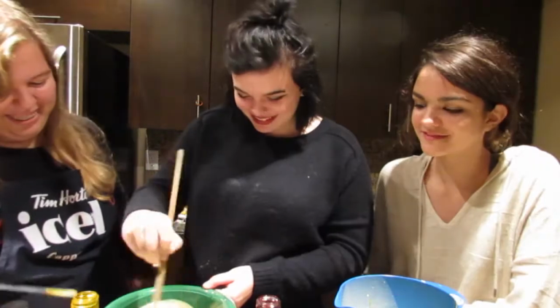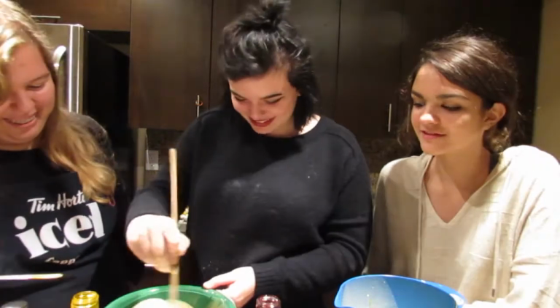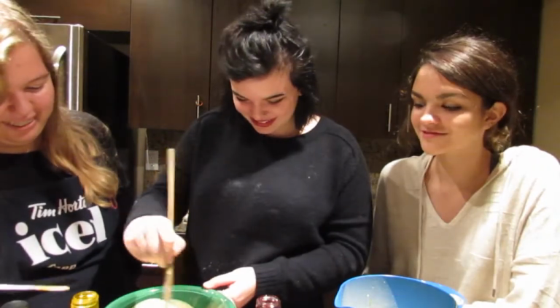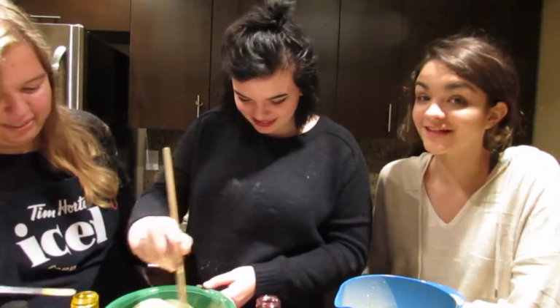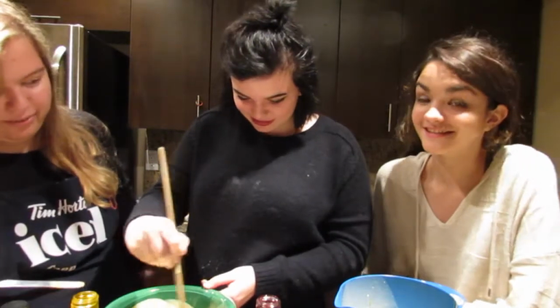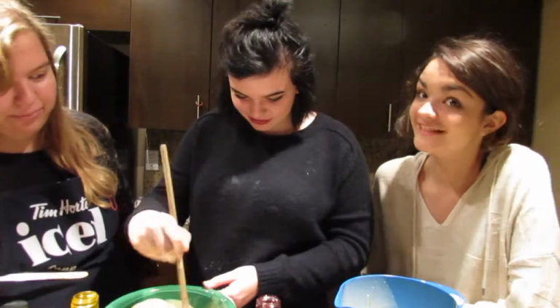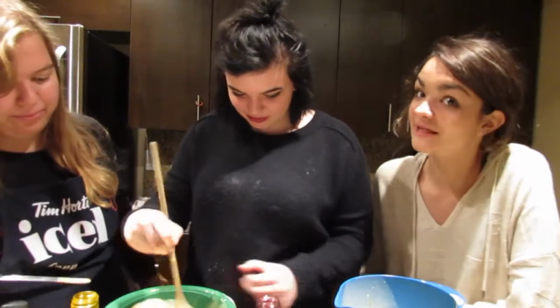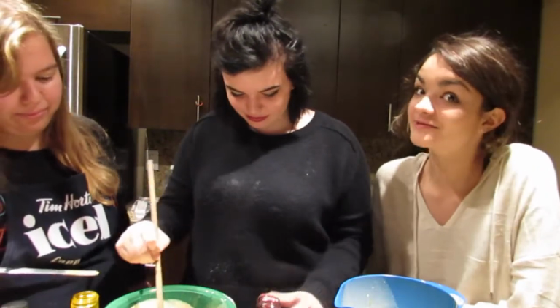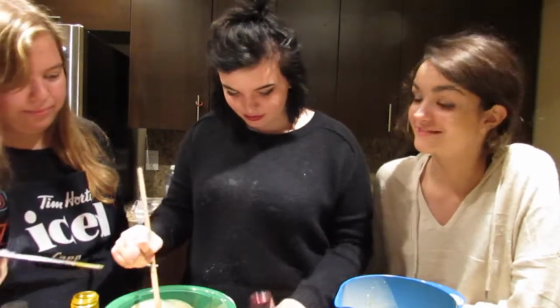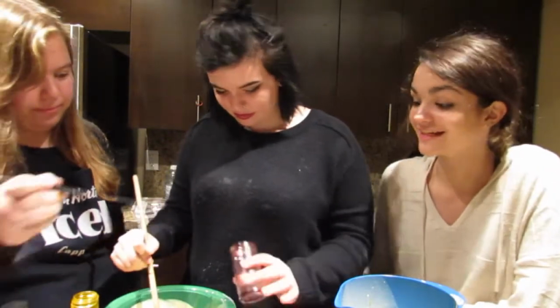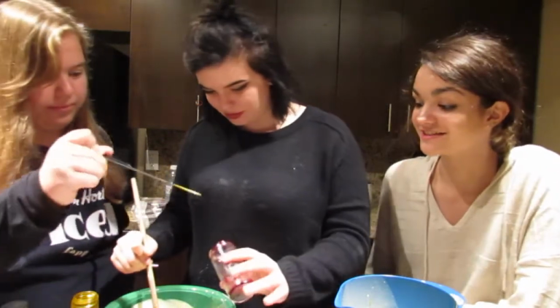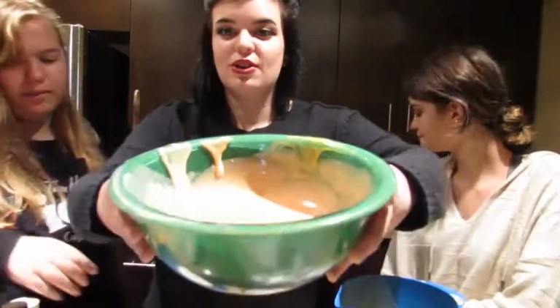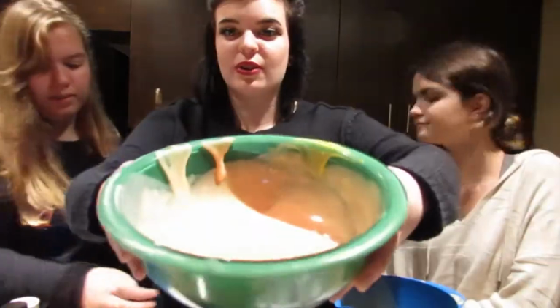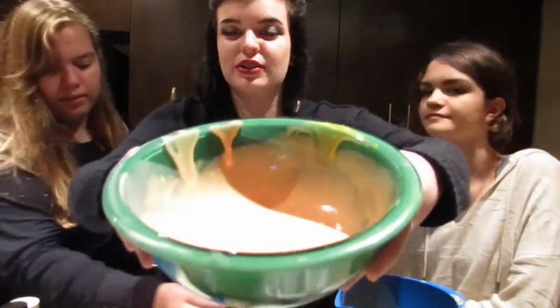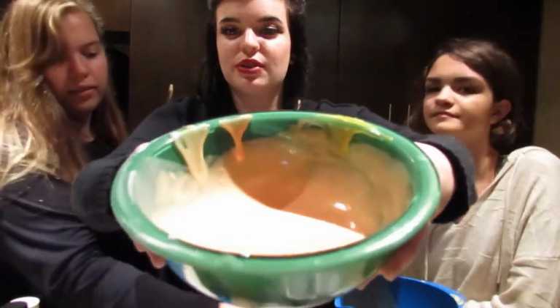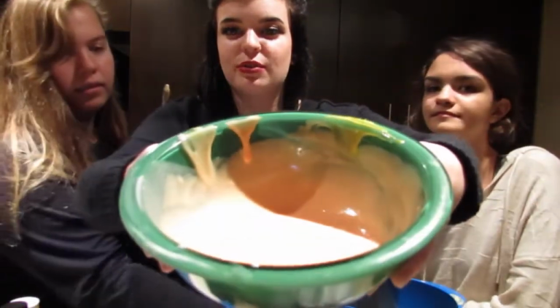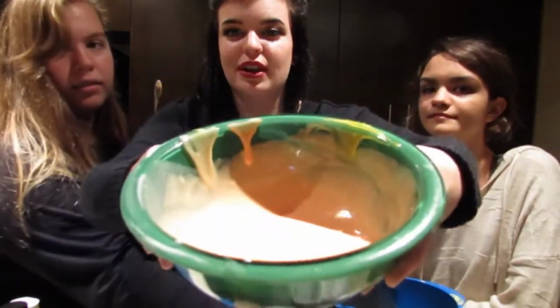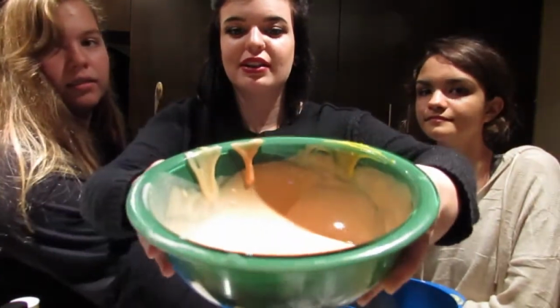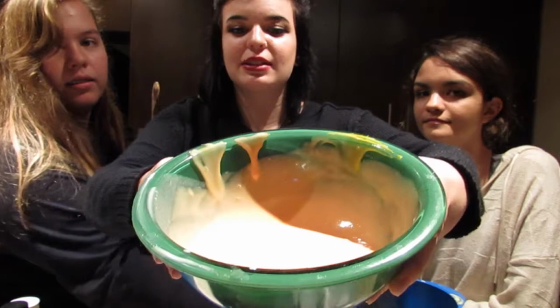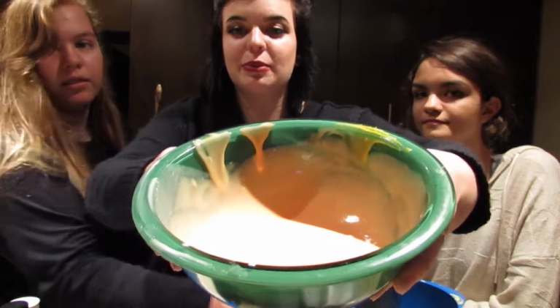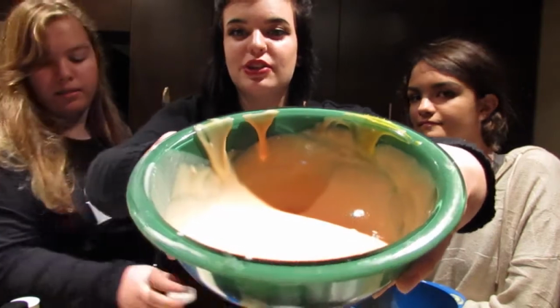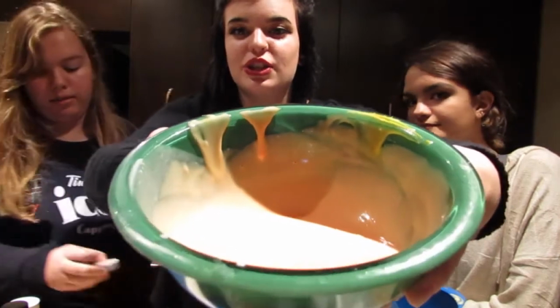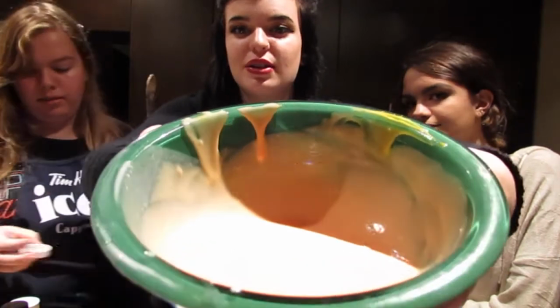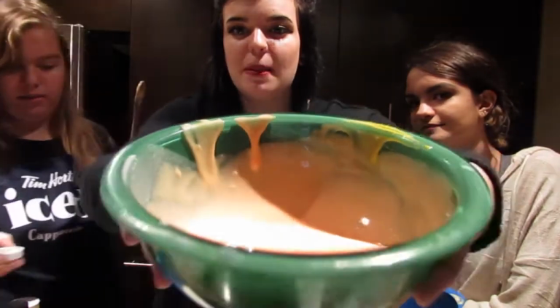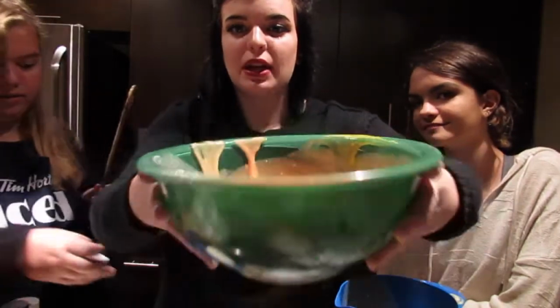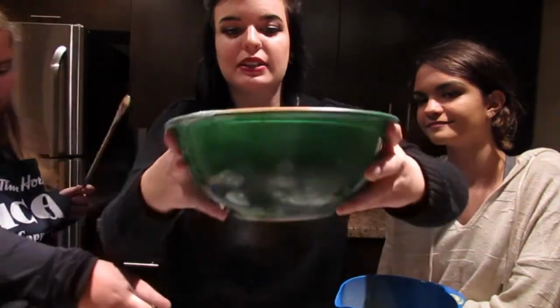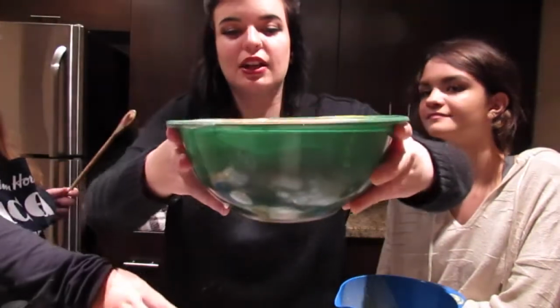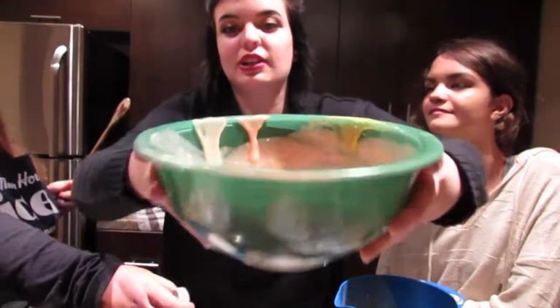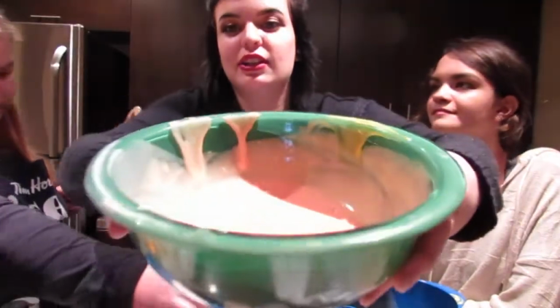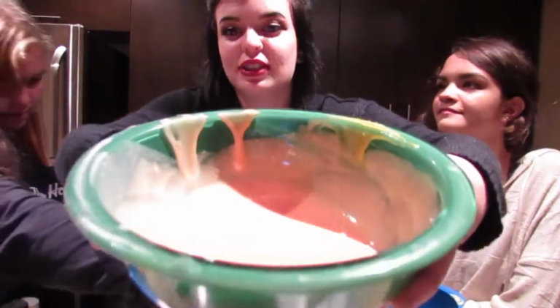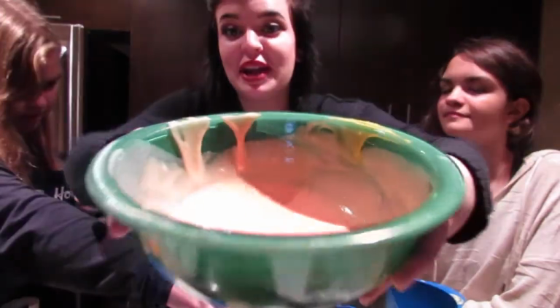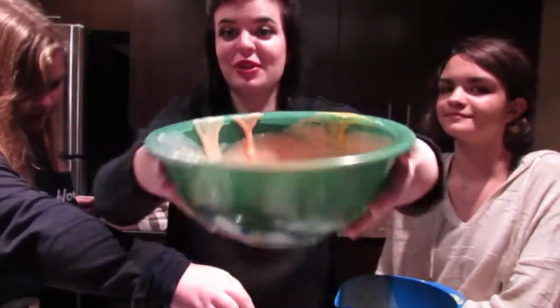So this is red and yellow, if you didn't catch that — orange! It's a little peachy, but it's a lot darker than it looks on camera.